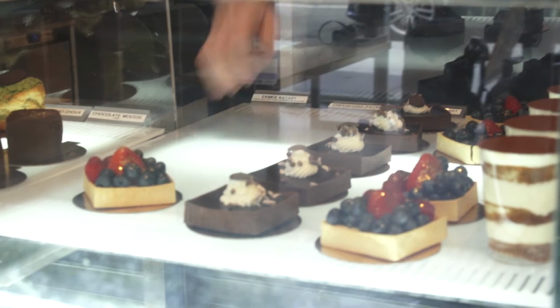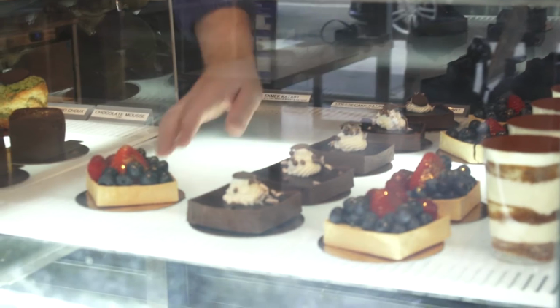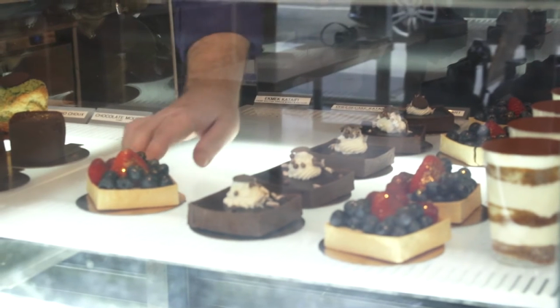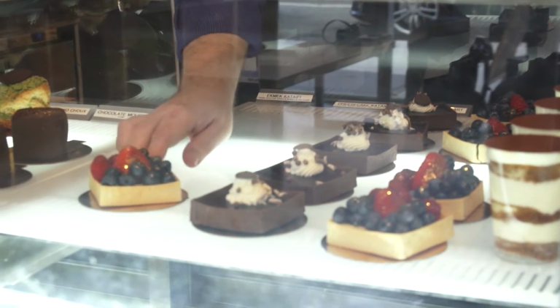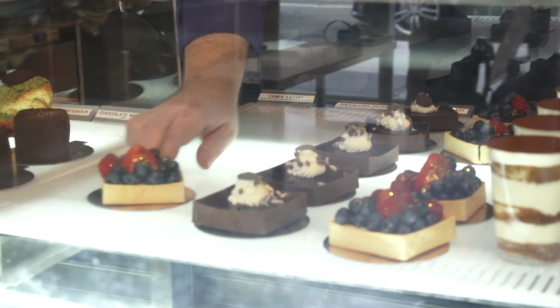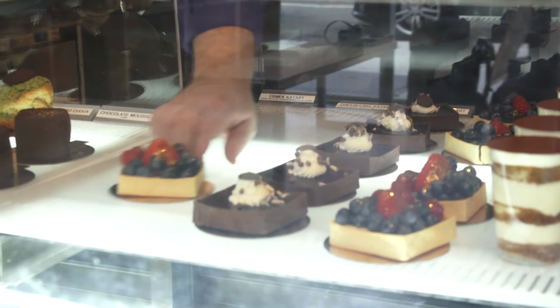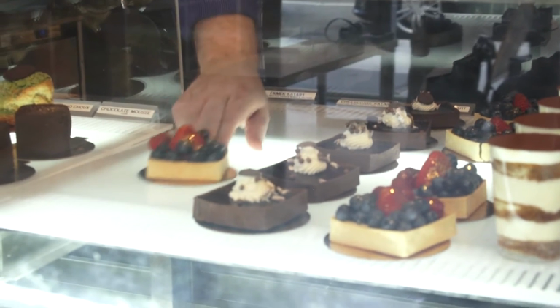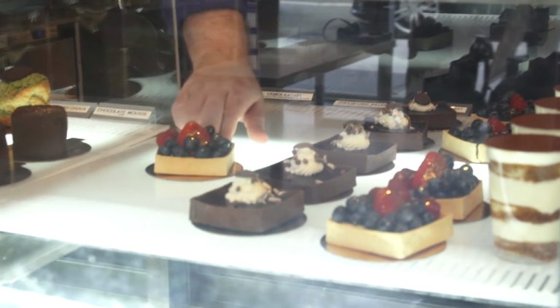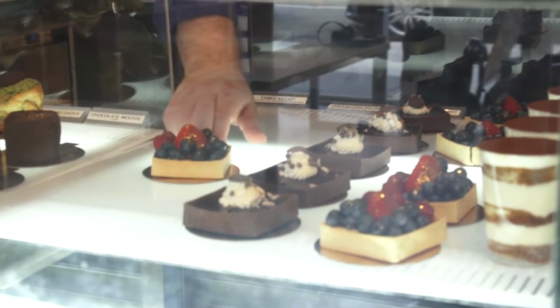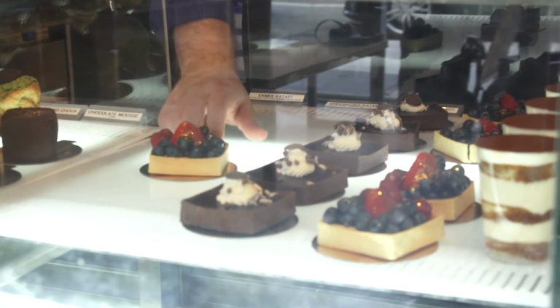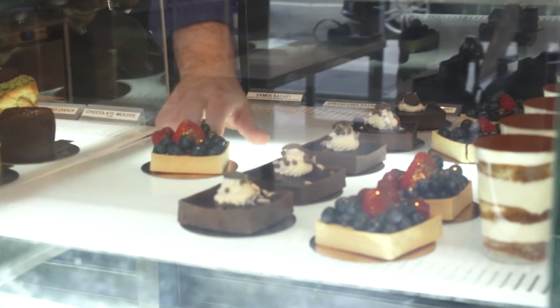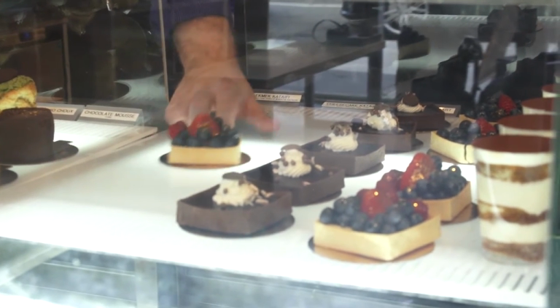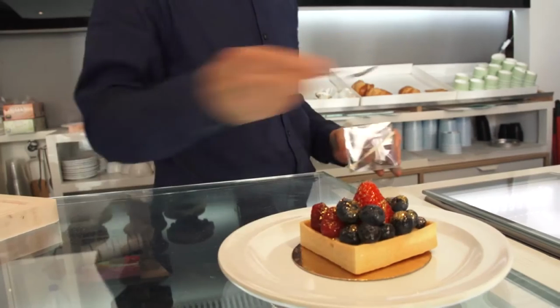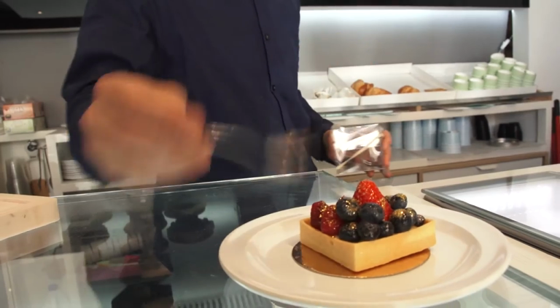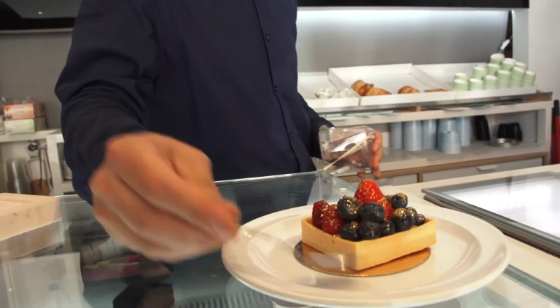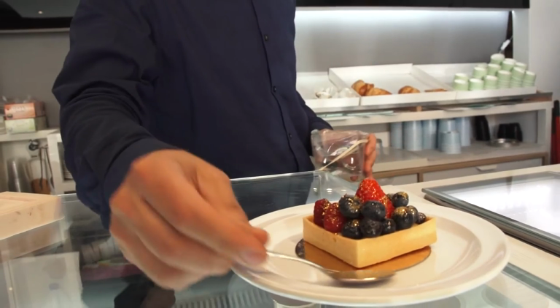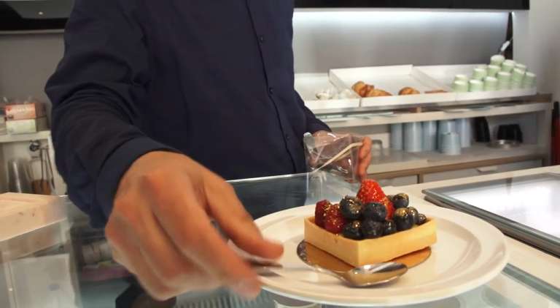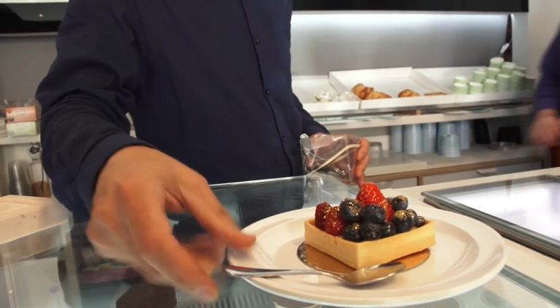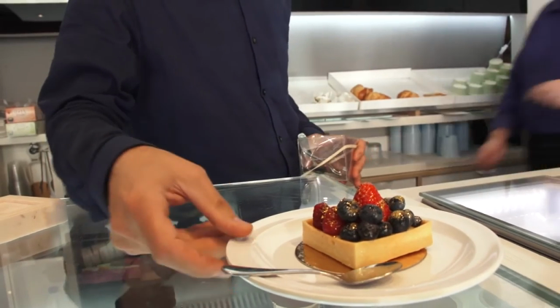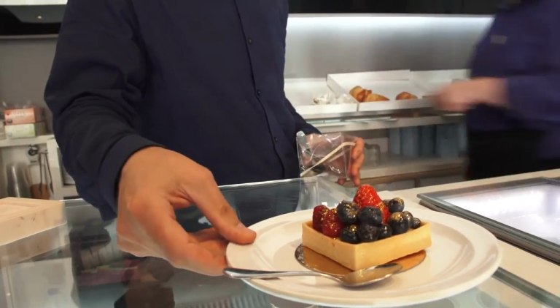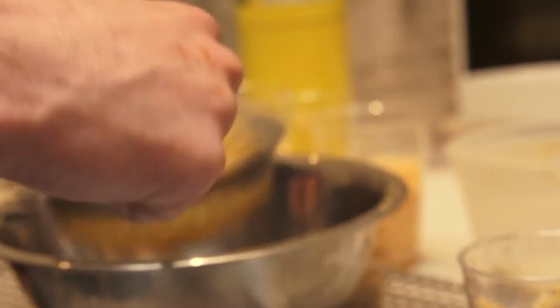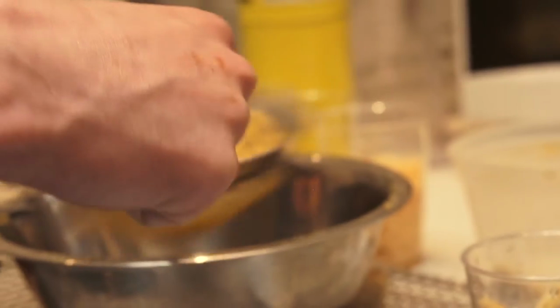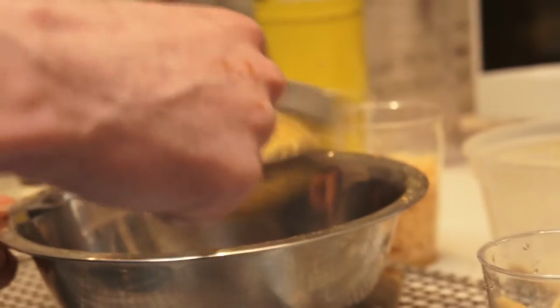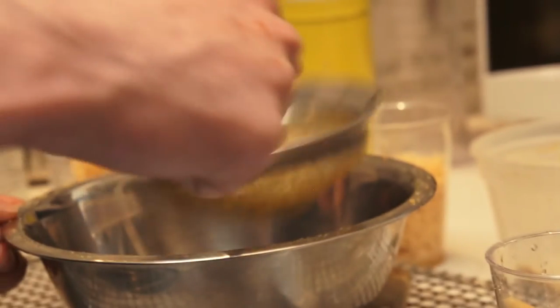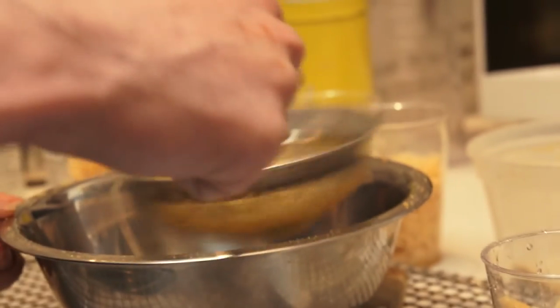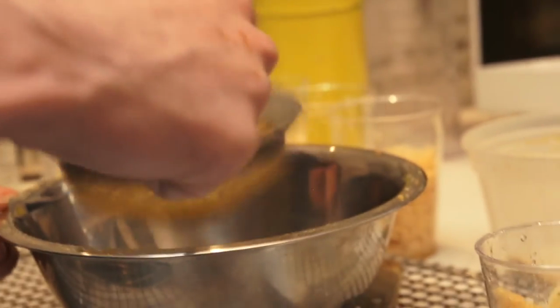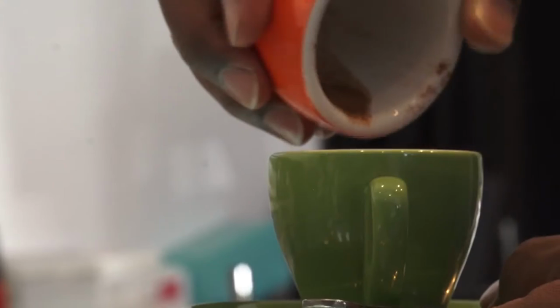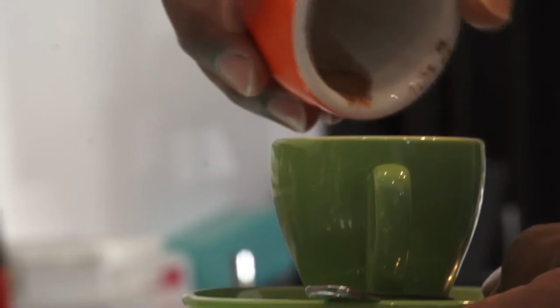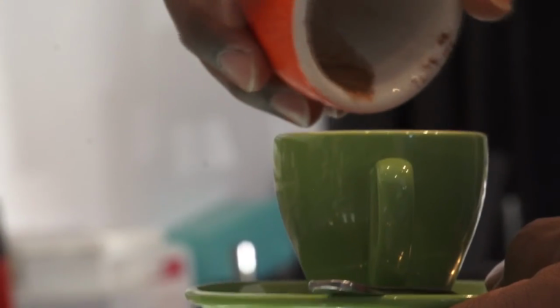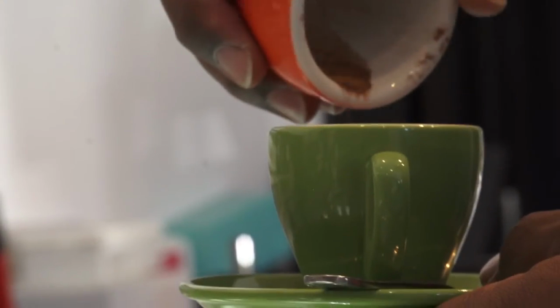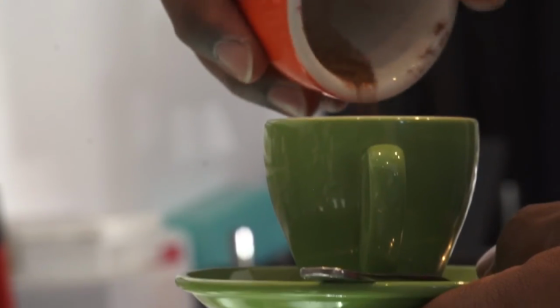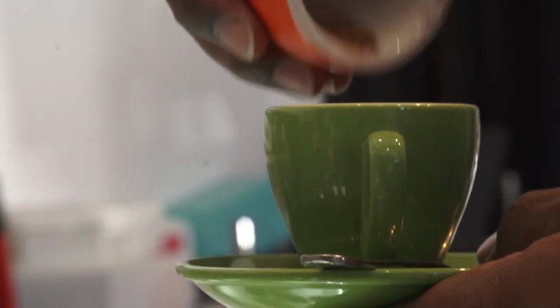Hi, my name is Peter Zajaradas. I'm the owner of Sugar Cube, a dessert and coffee bar here in Long Island City.